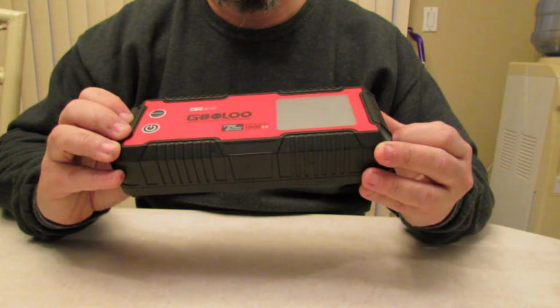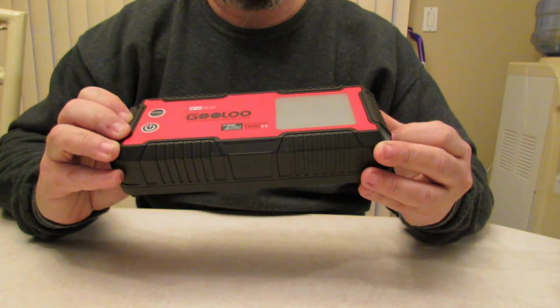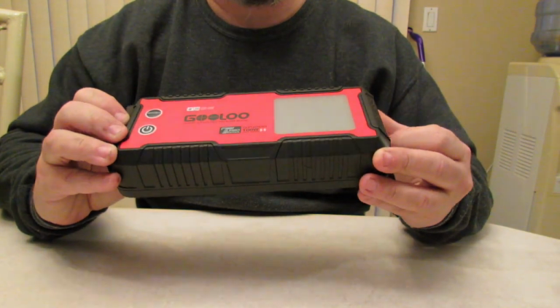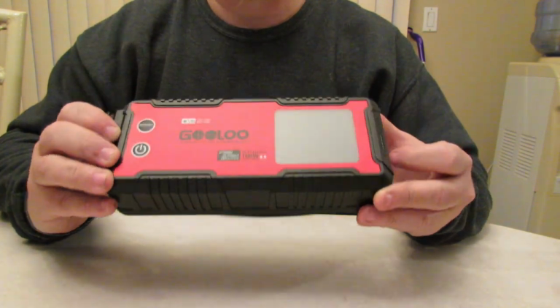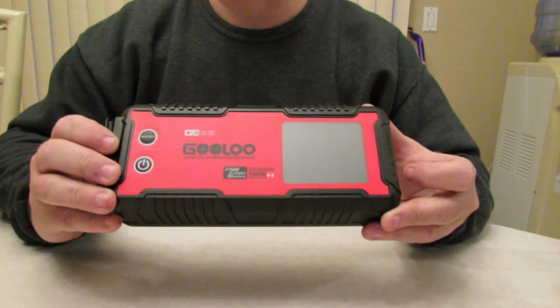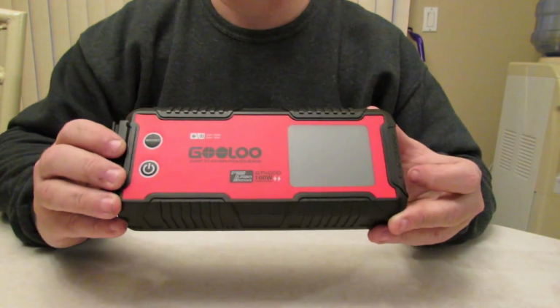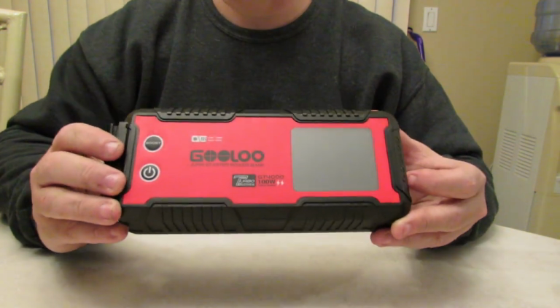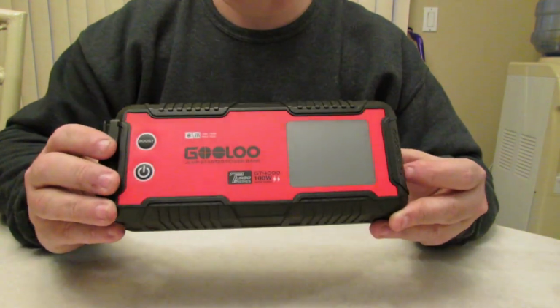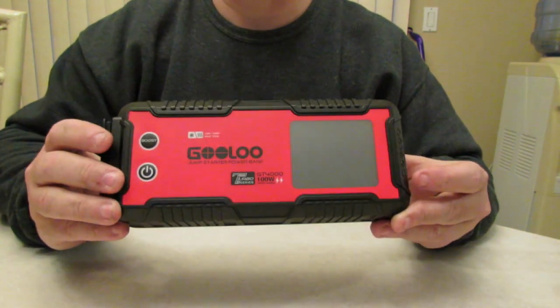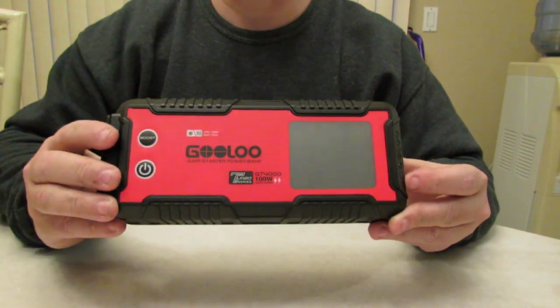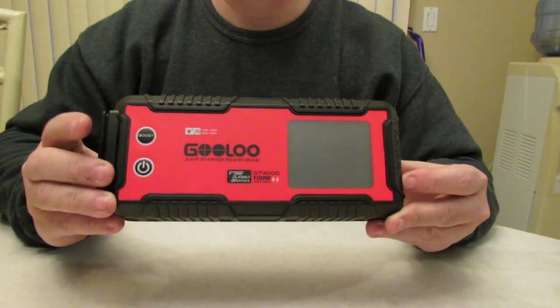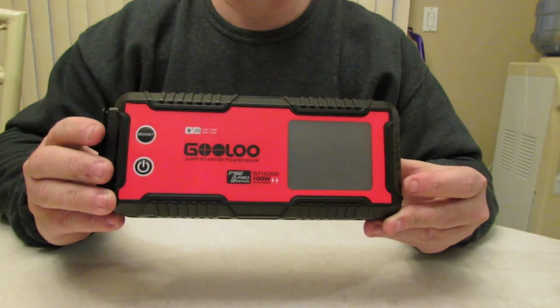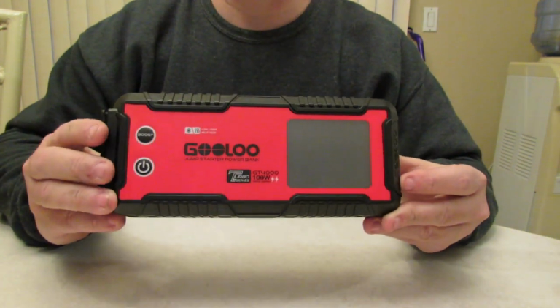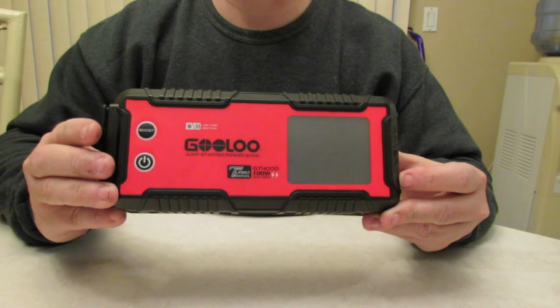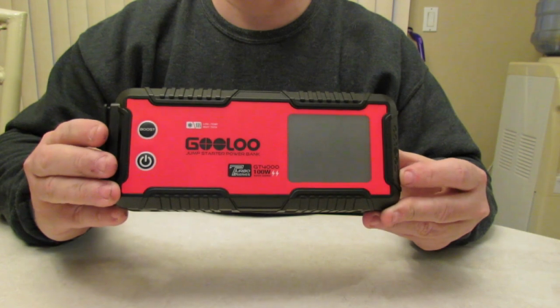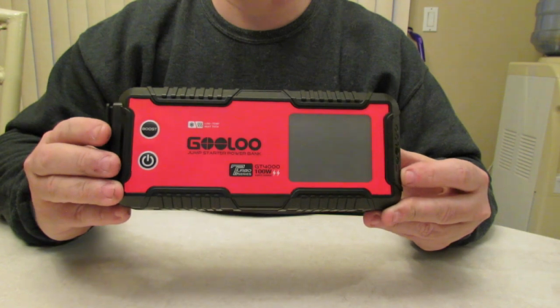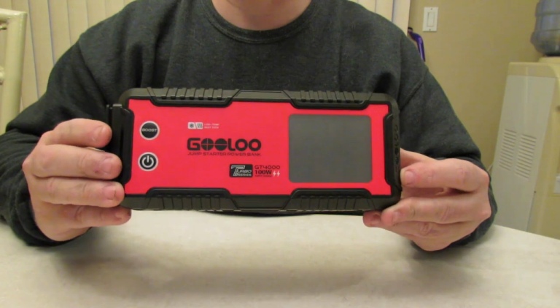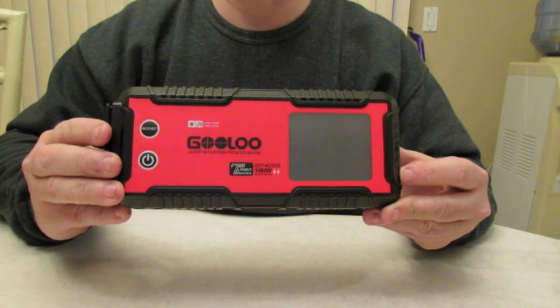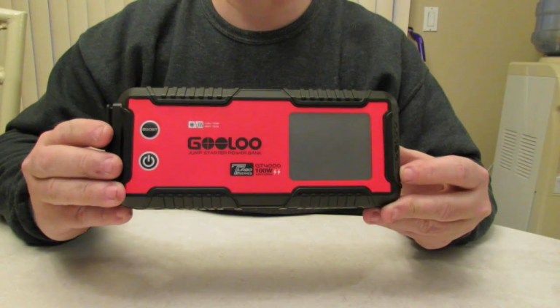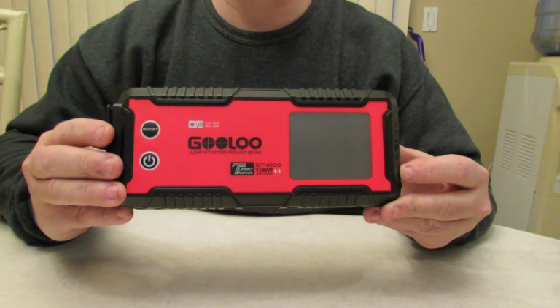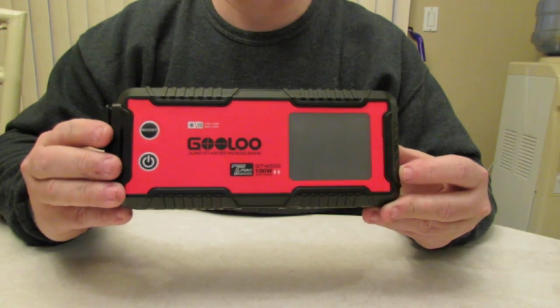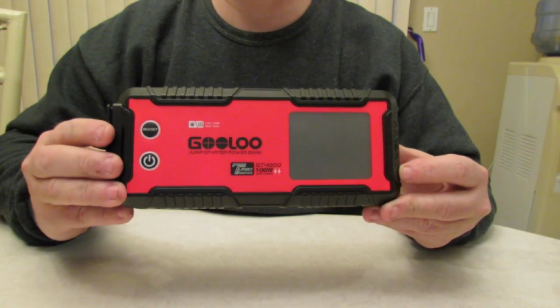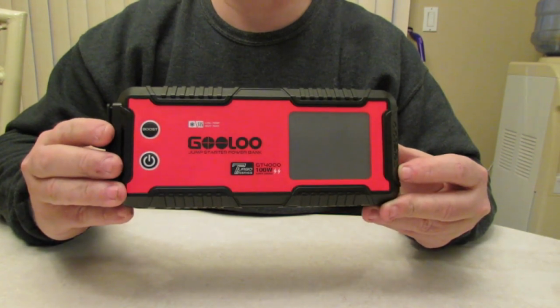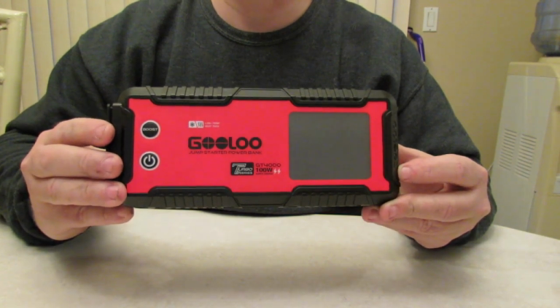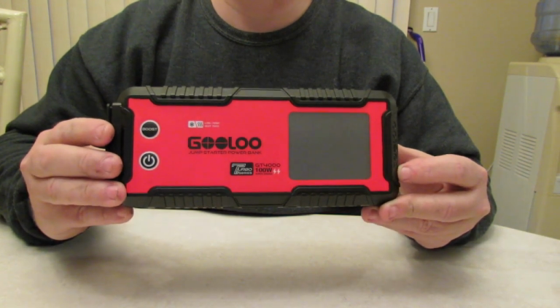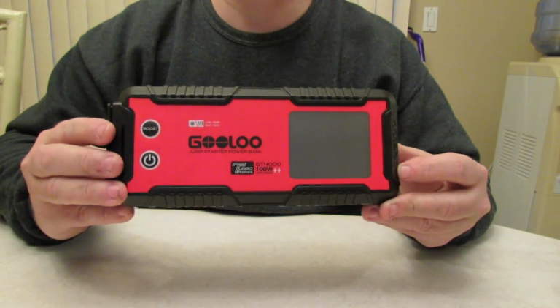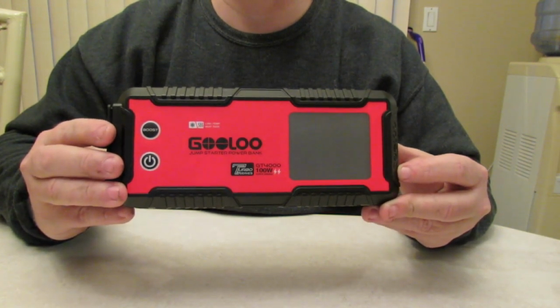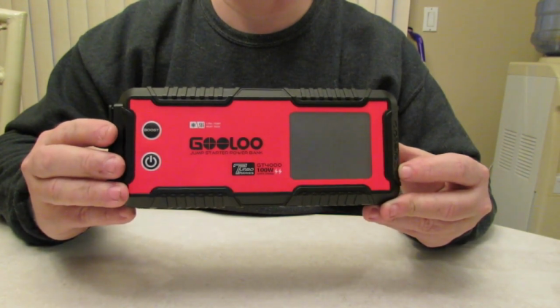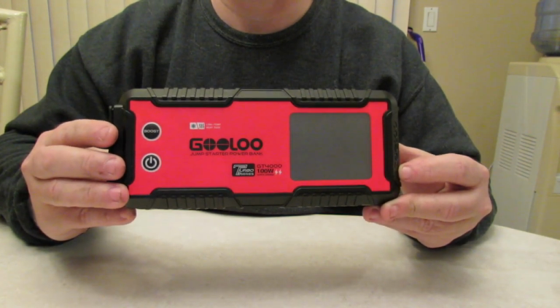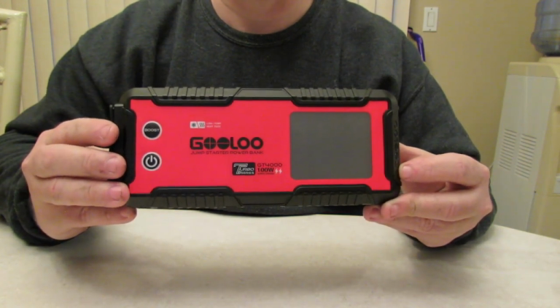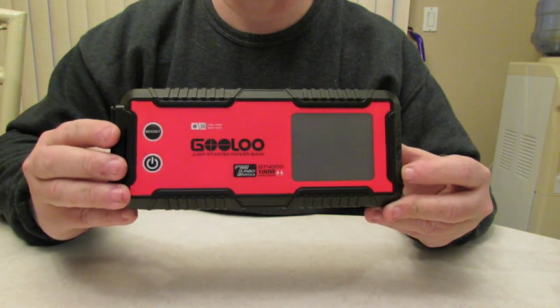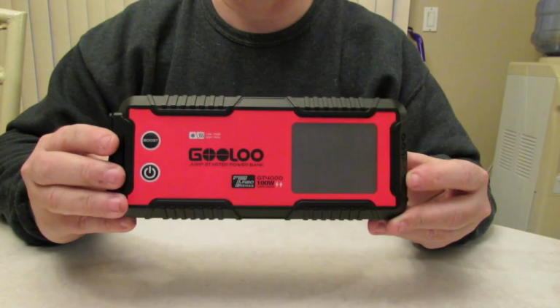Stay tuned till after this video — we will be jumpstarting a 2004 Cadillac DeVille with a Northstar system V8.